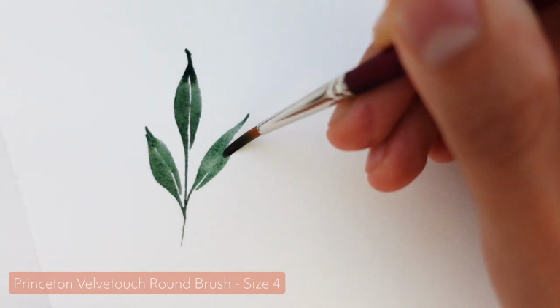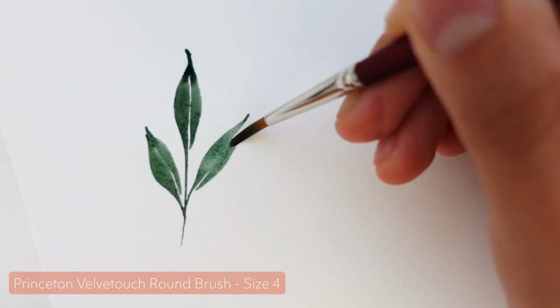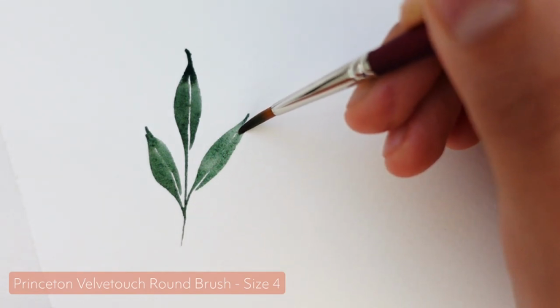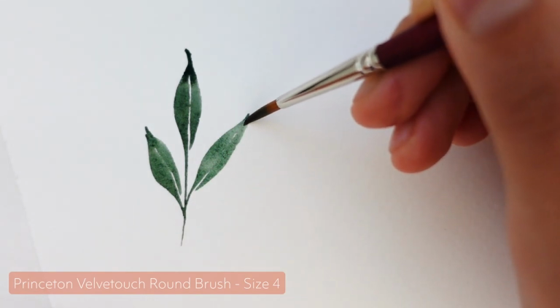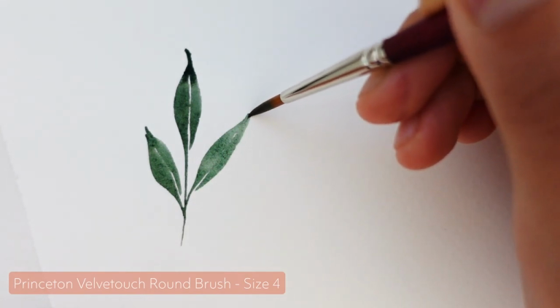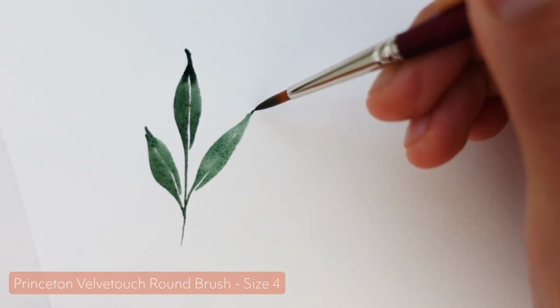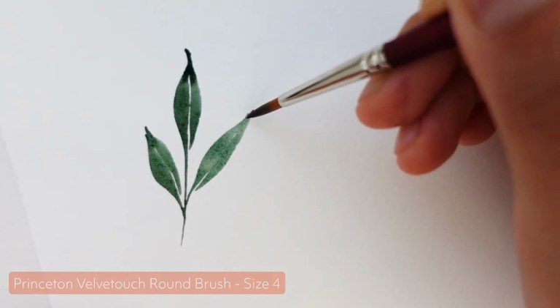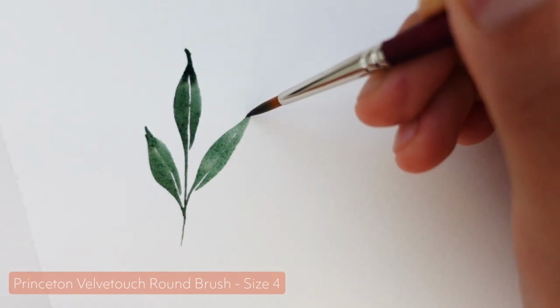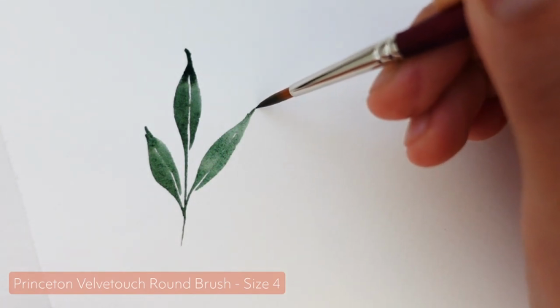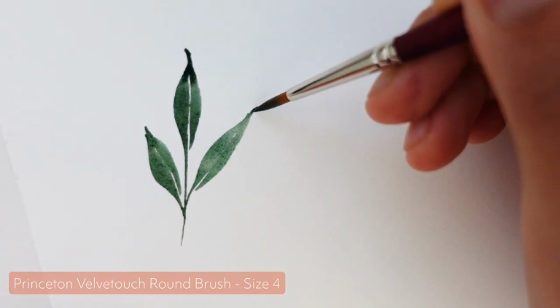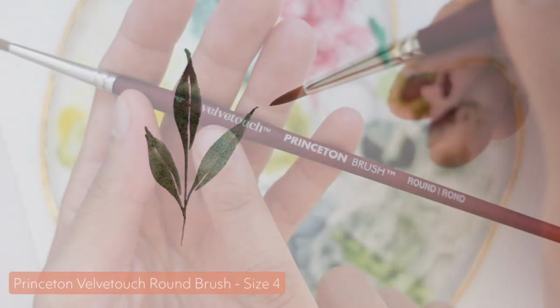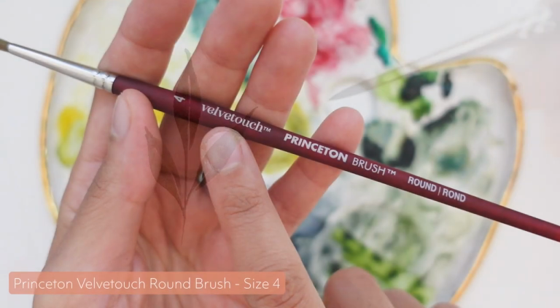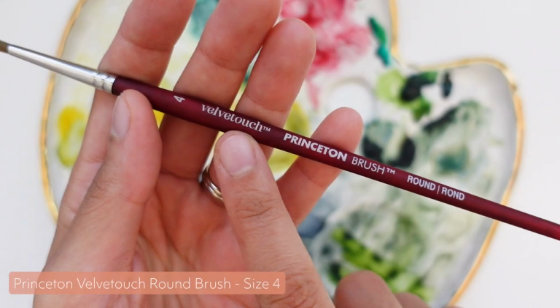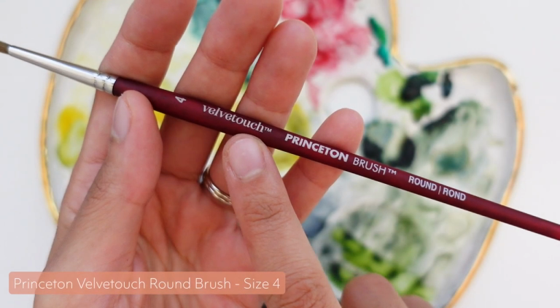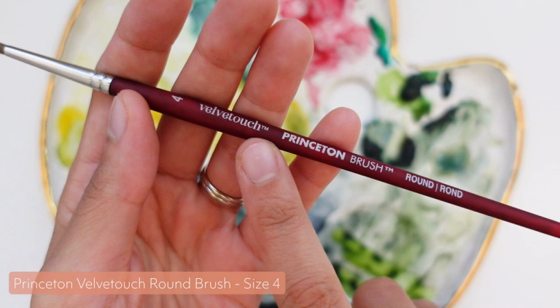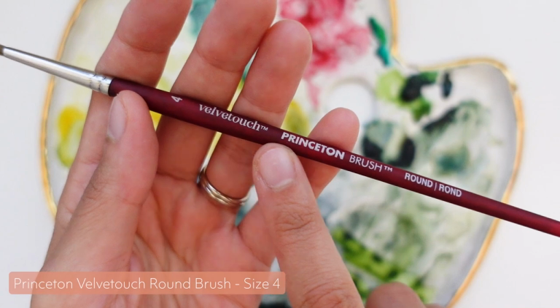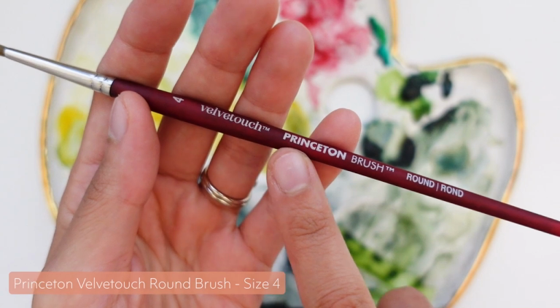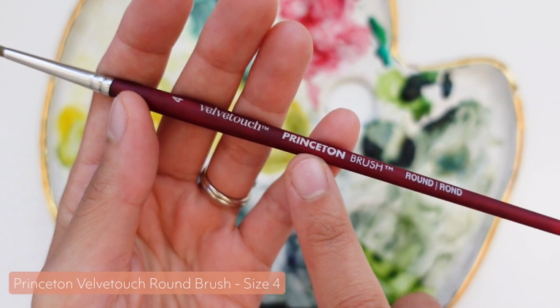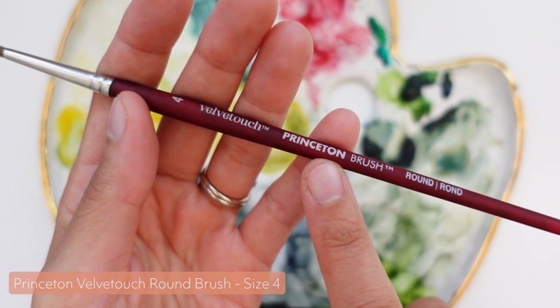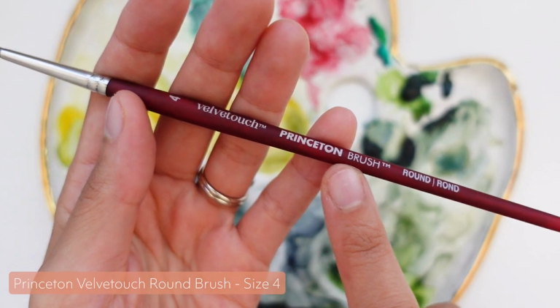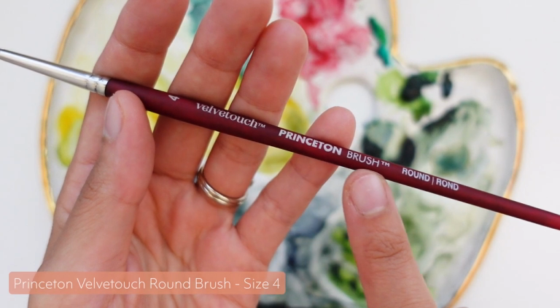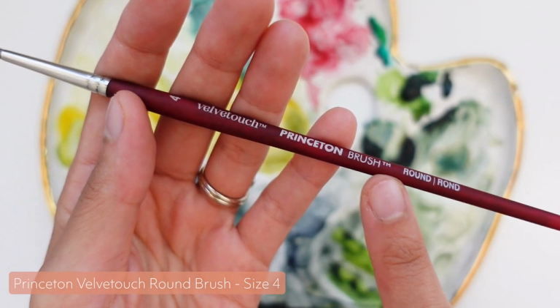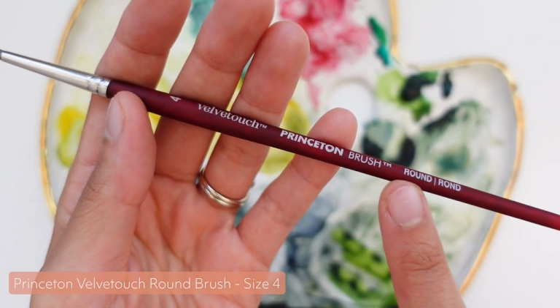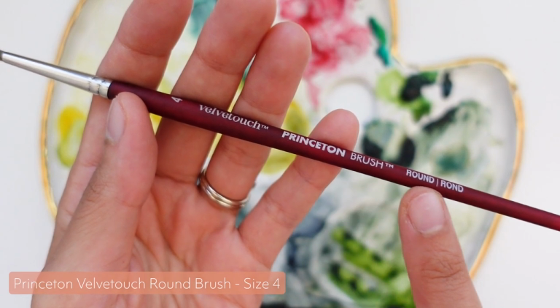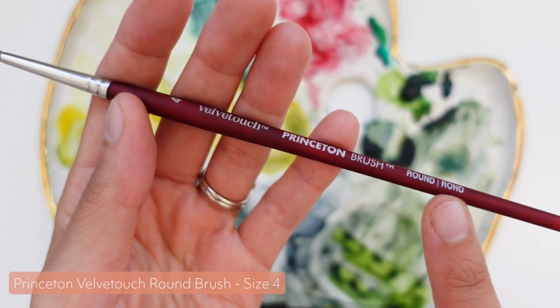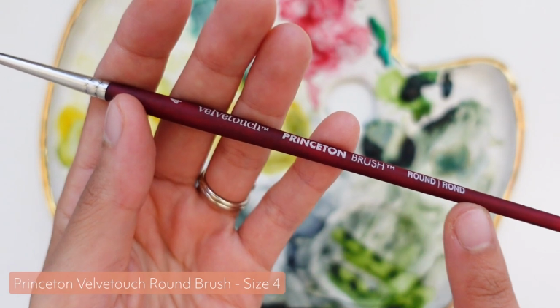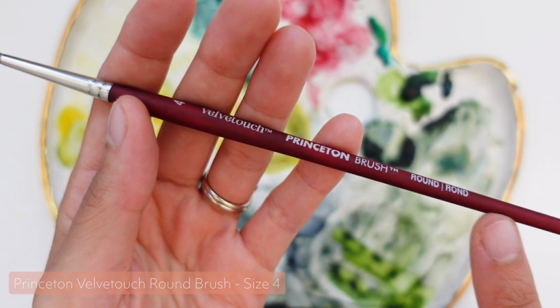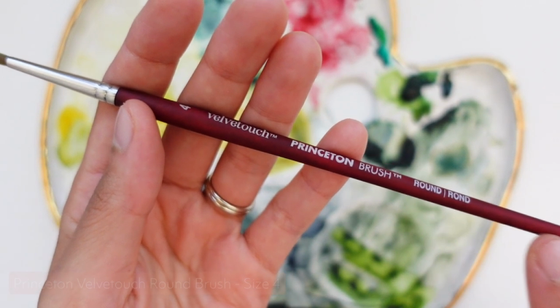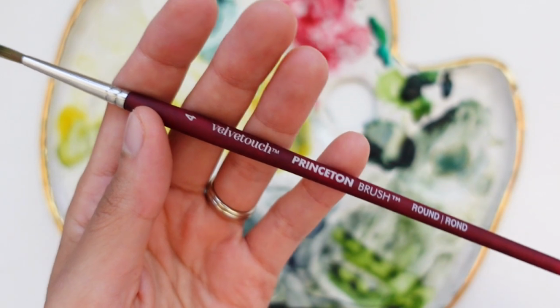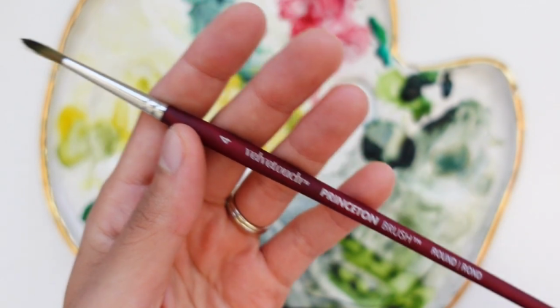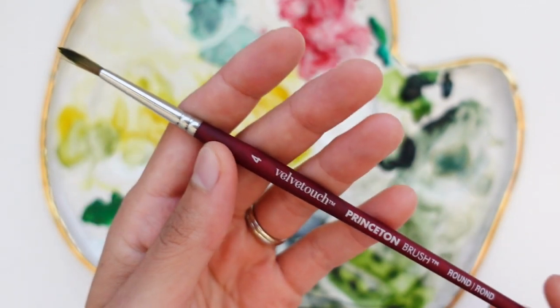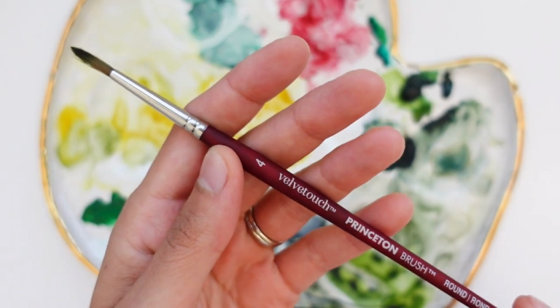It's also my favorite brush for comfort because the handle on these is so velvety smooth and it just feels very luxurious.